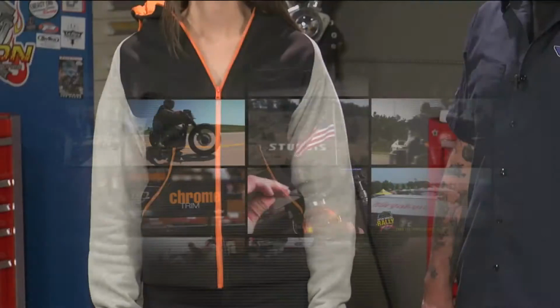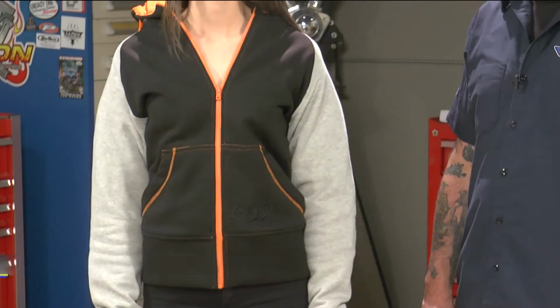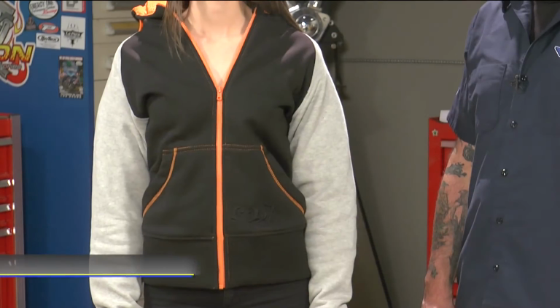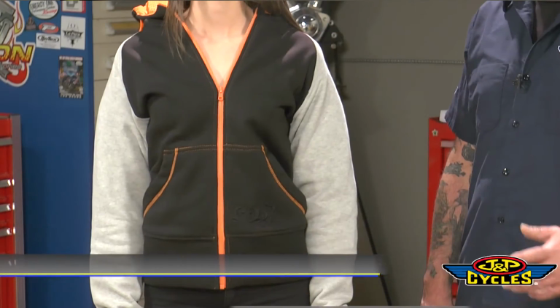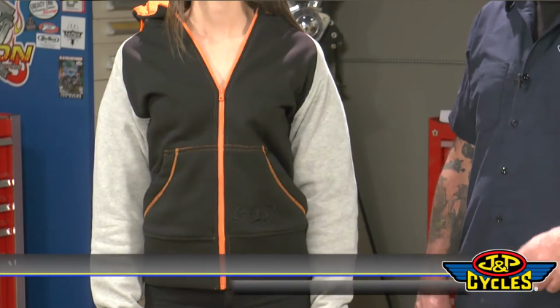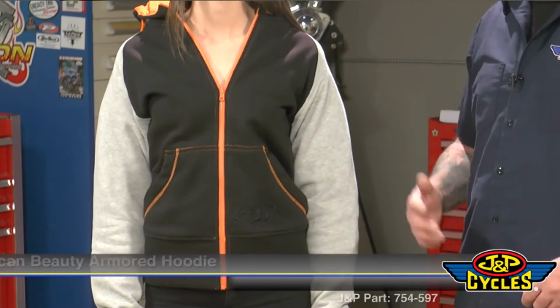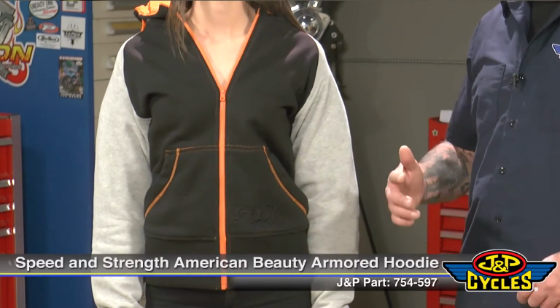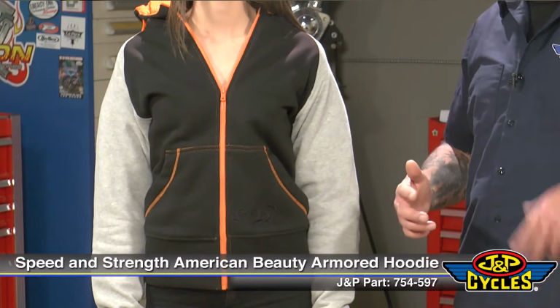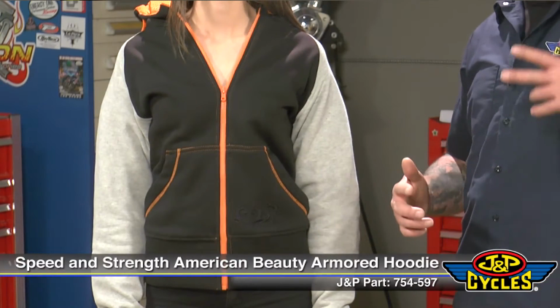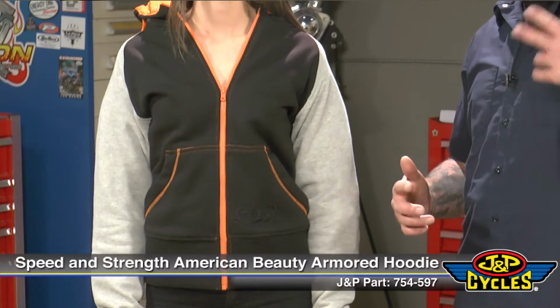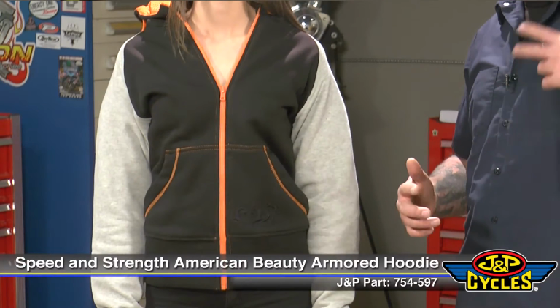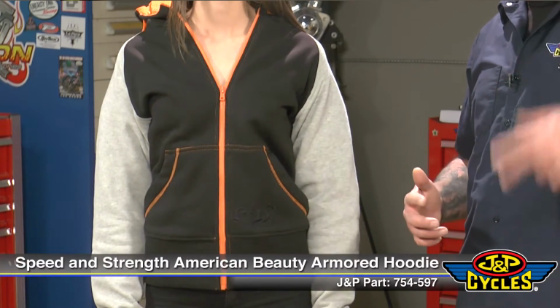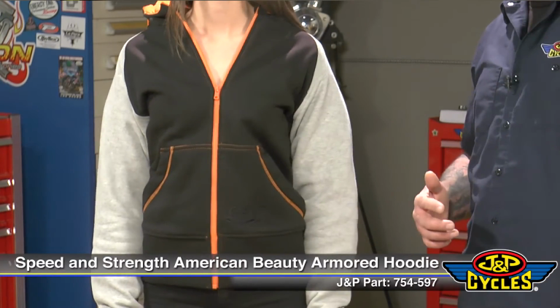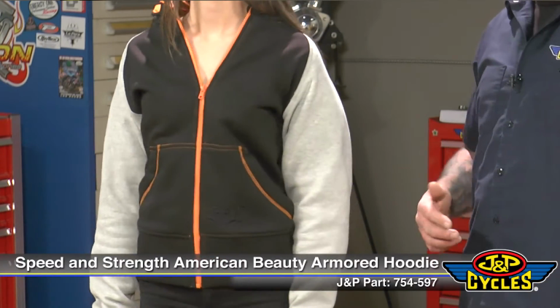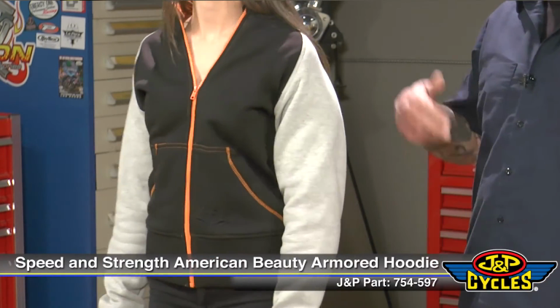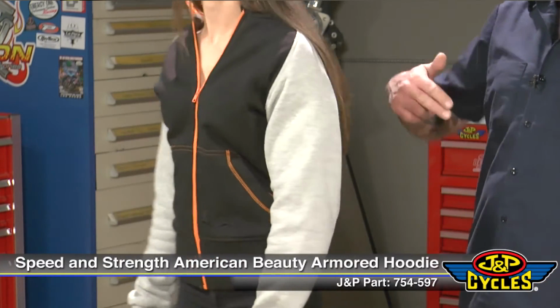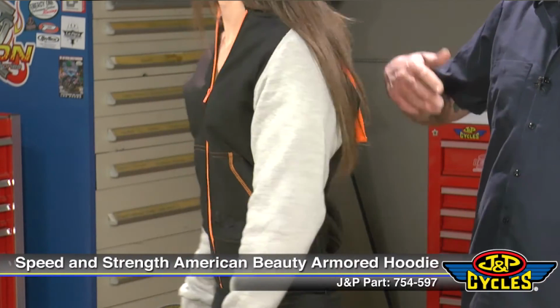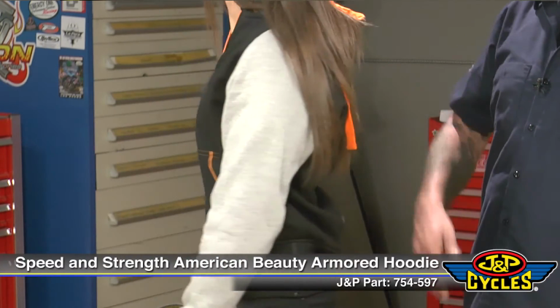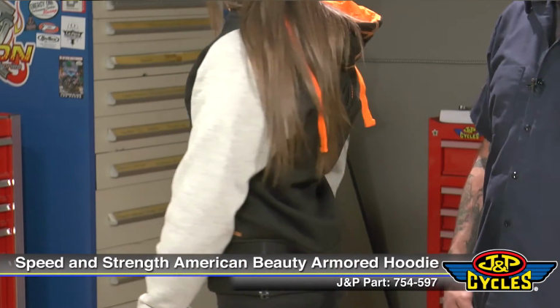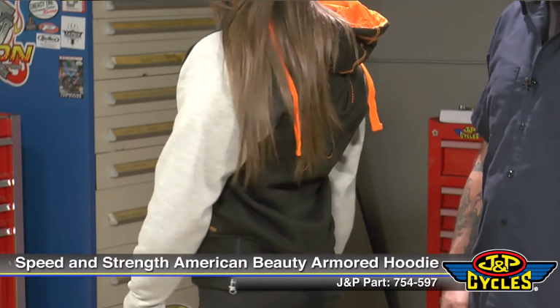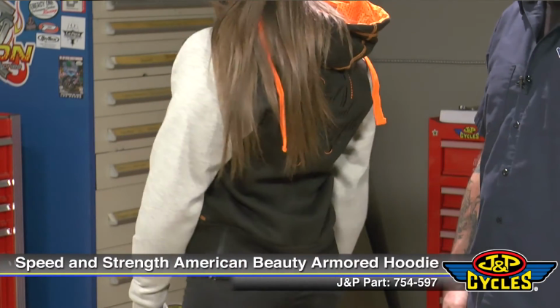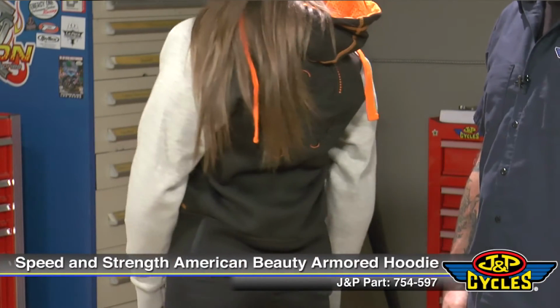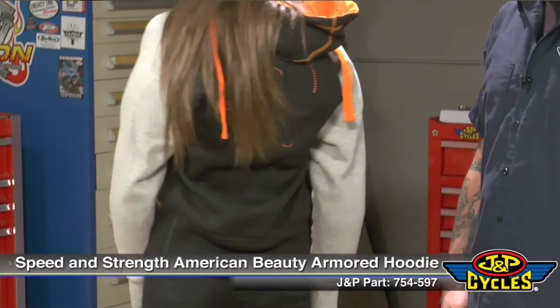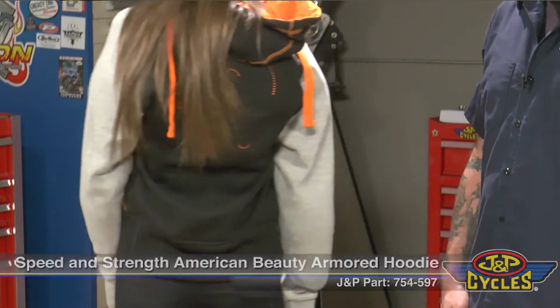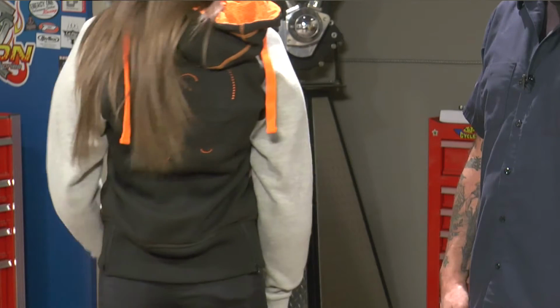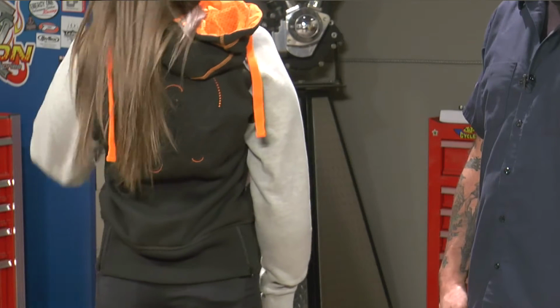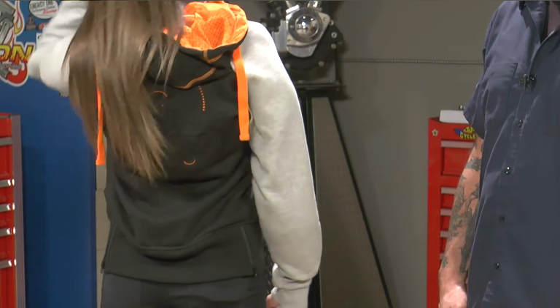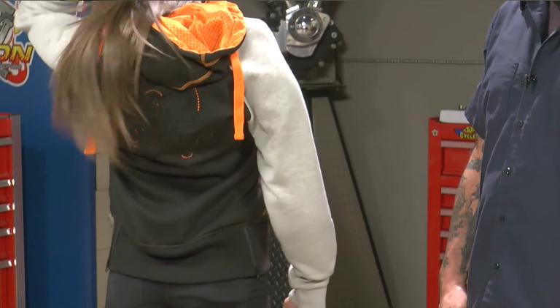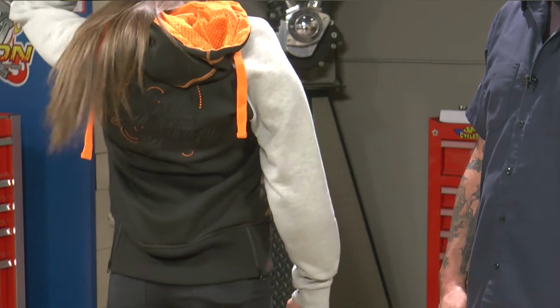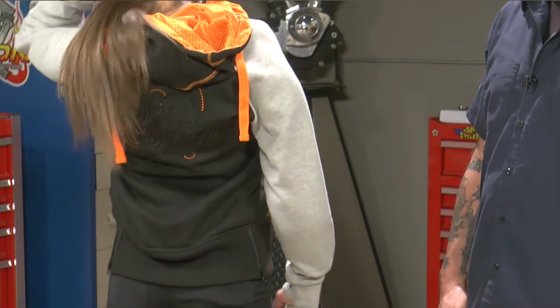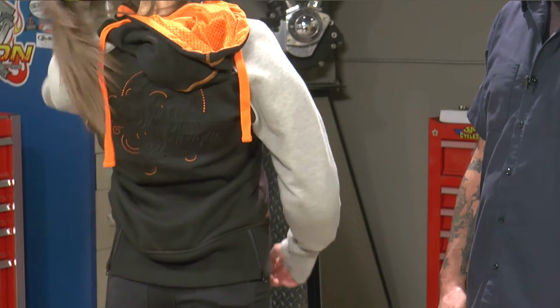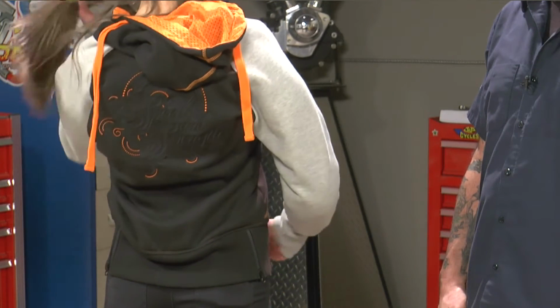This thing is from Speed and Strength. It's just like your typical hoodie as far as being a cotton poly blend, but it's an armored hoodie.